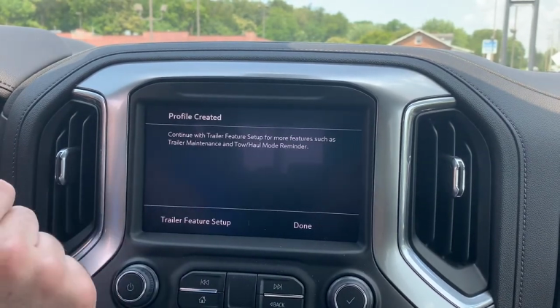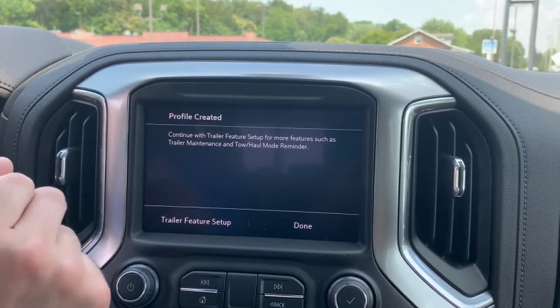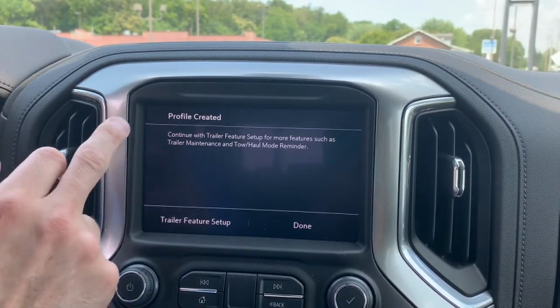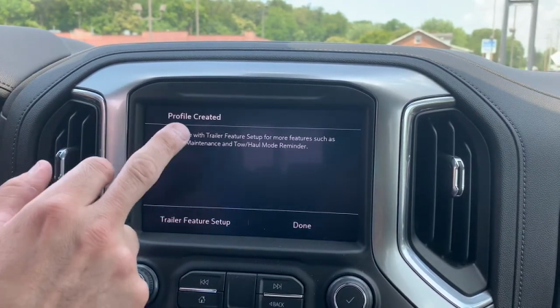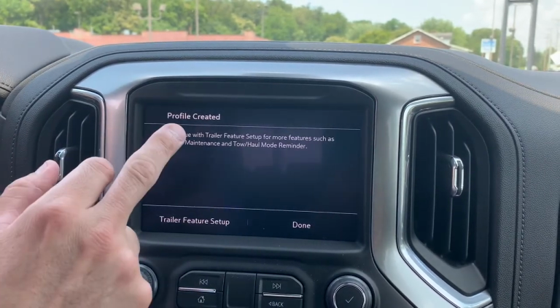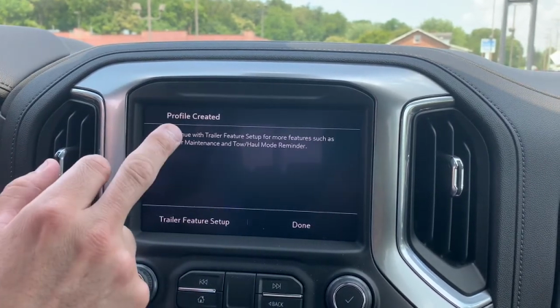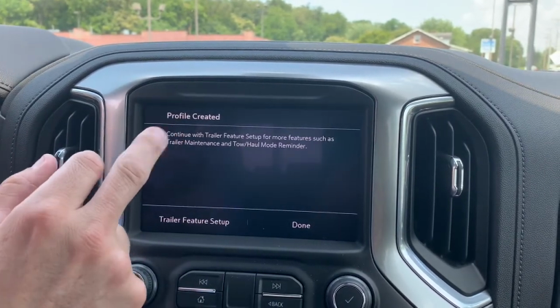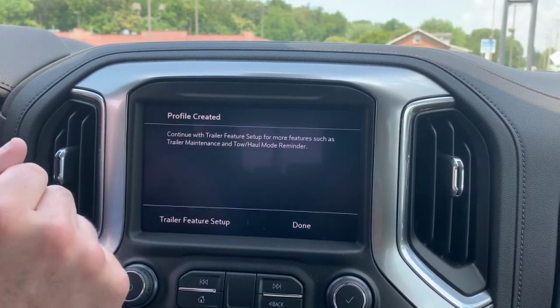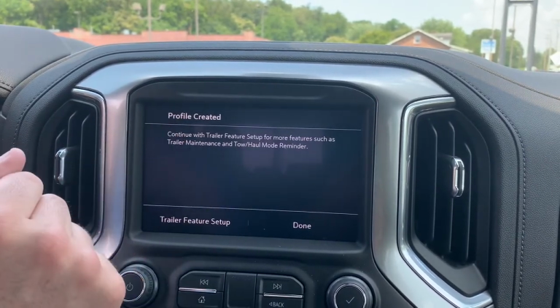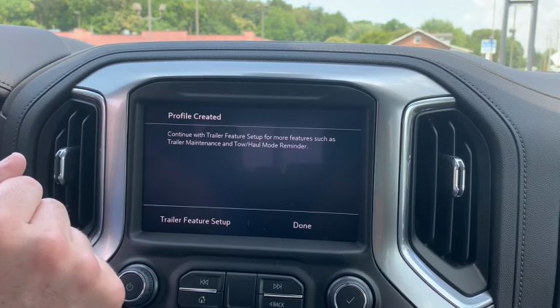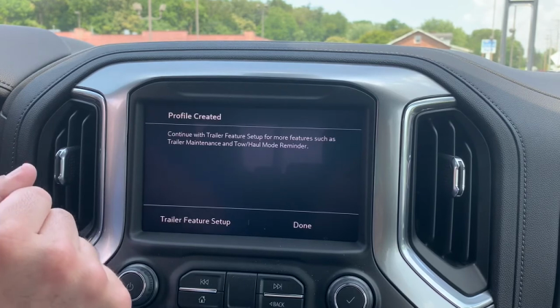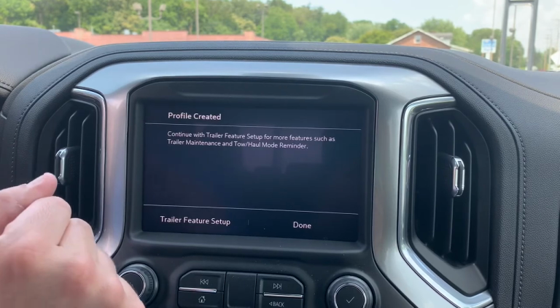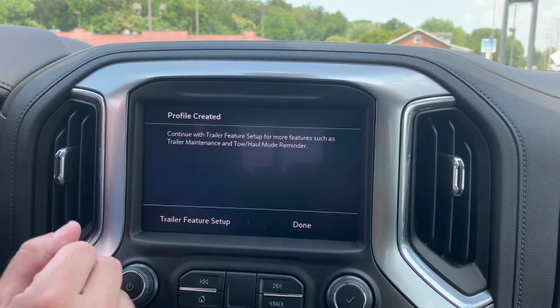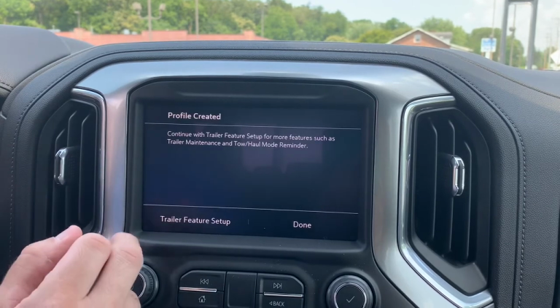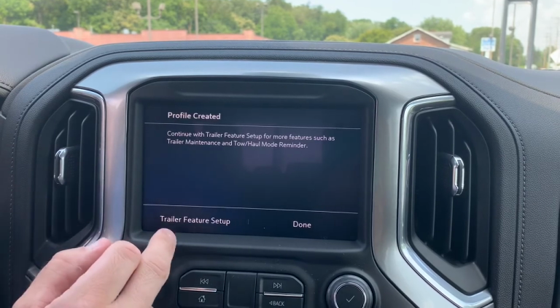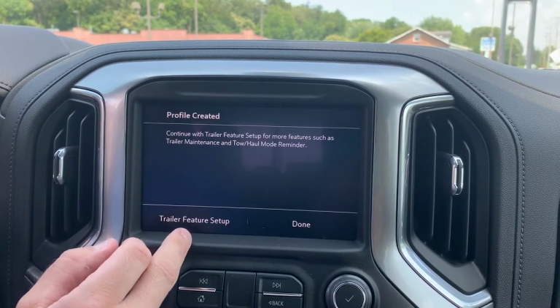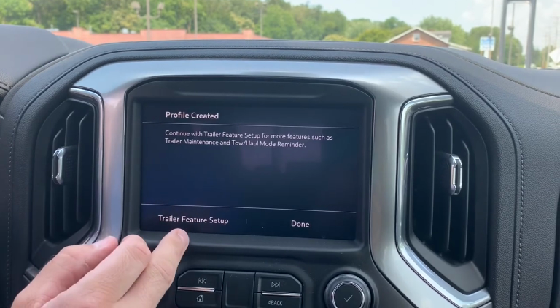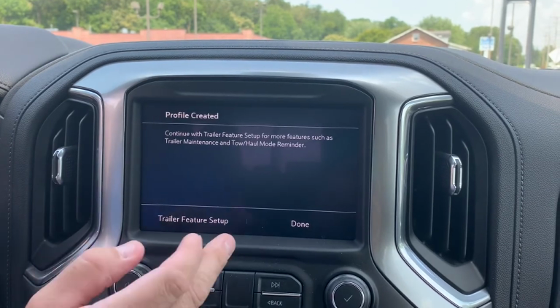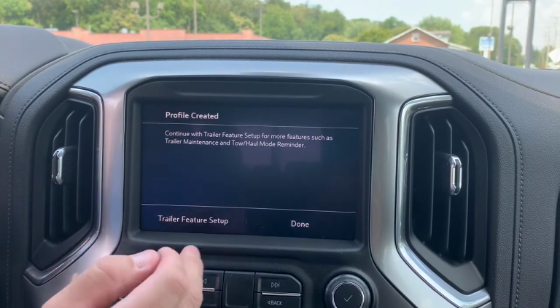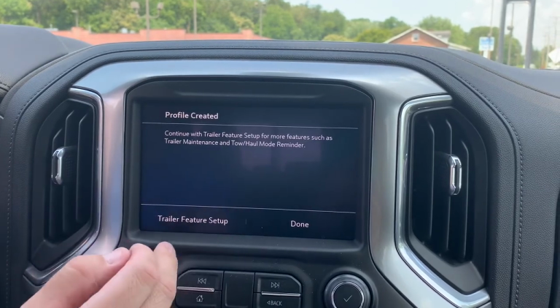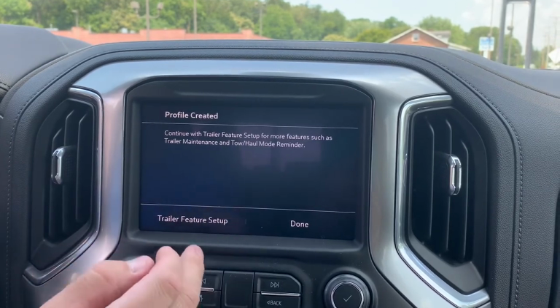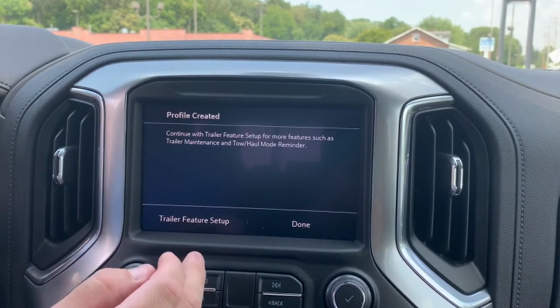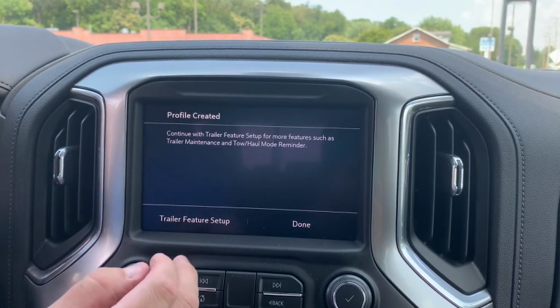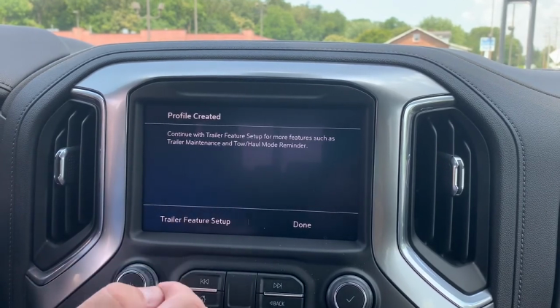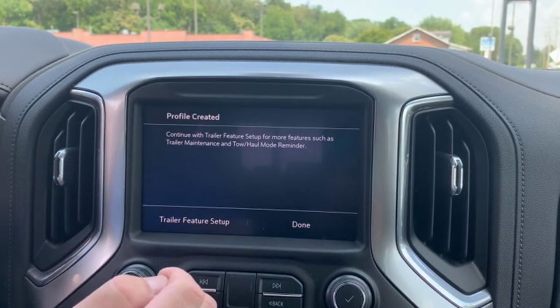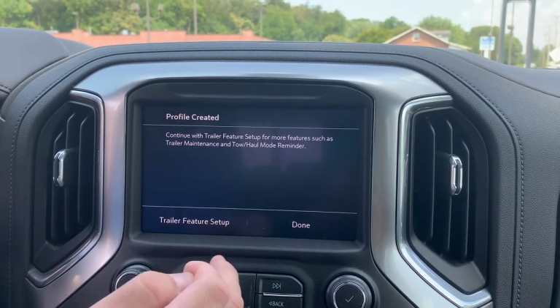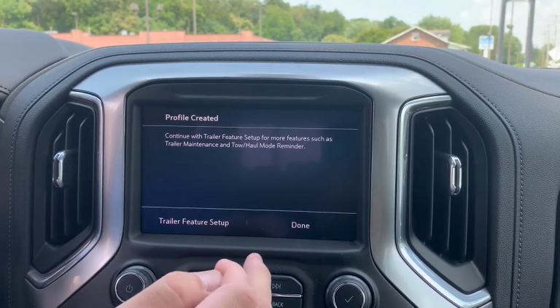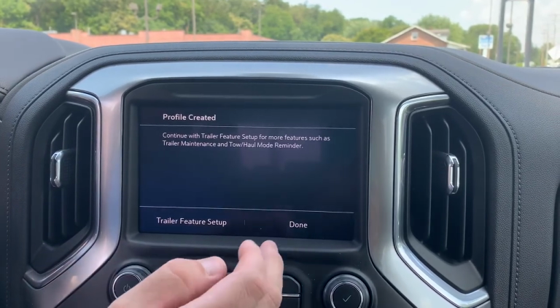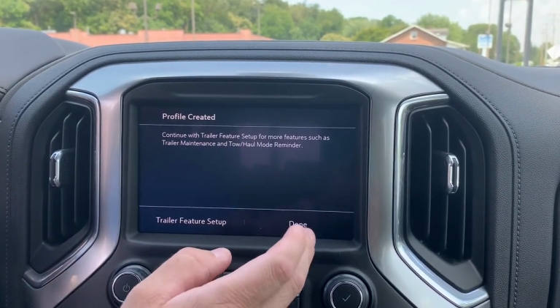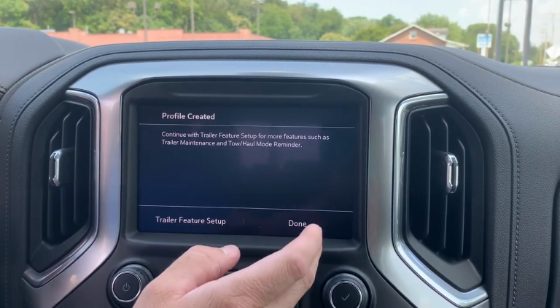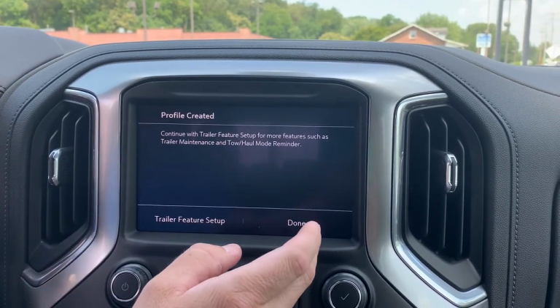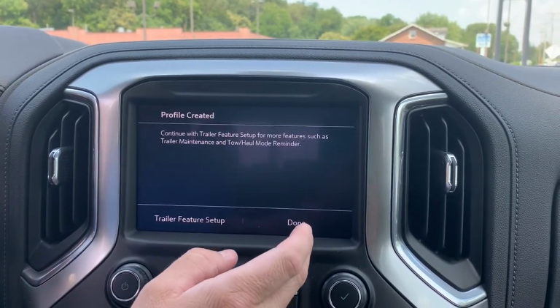And now our profile is created and we can do some other features which we'll talk about the next time. Thanks!